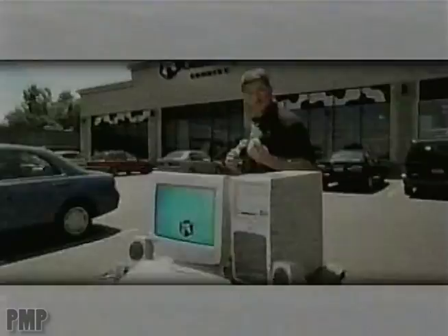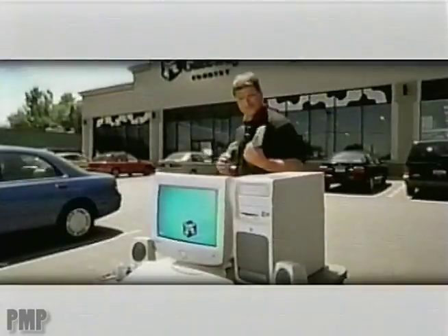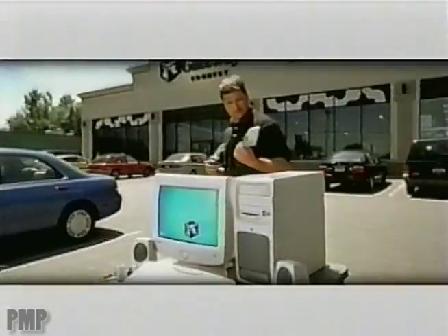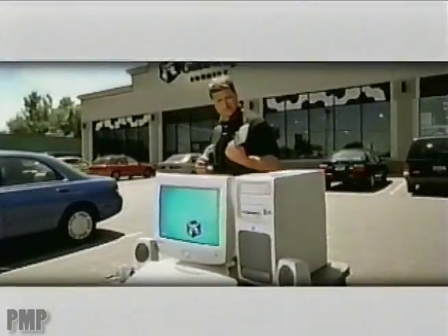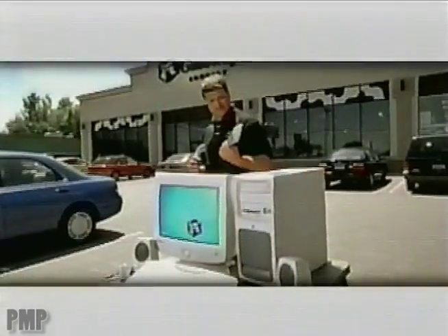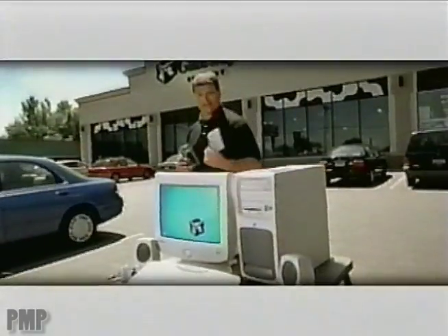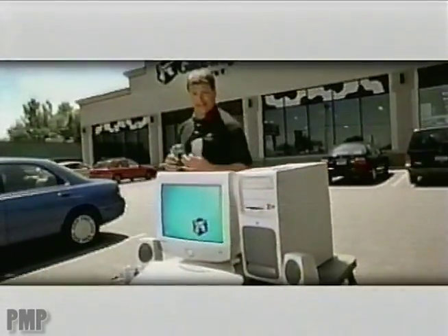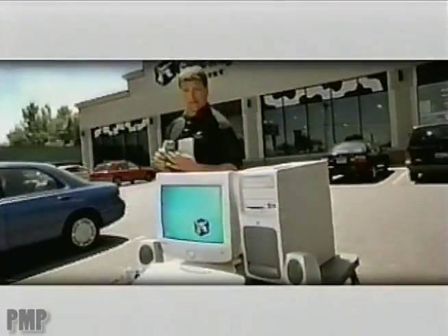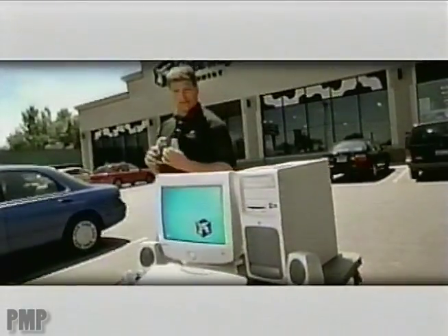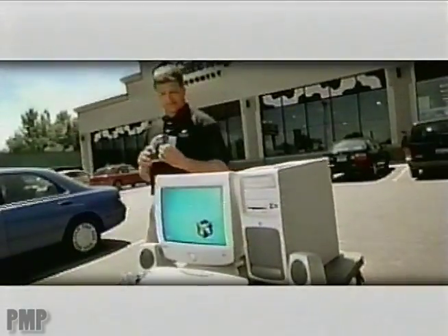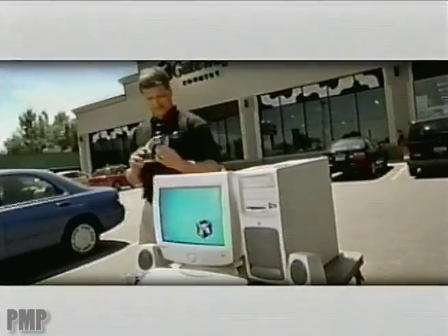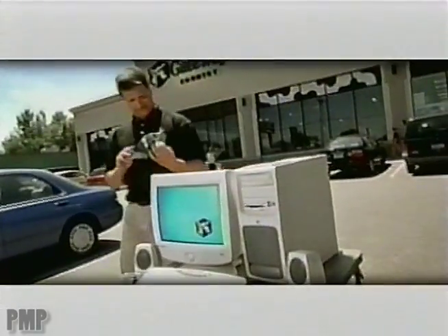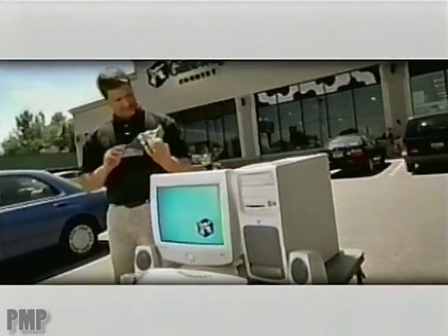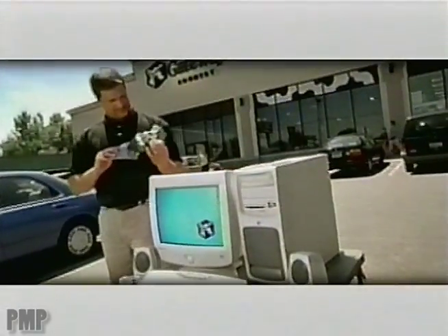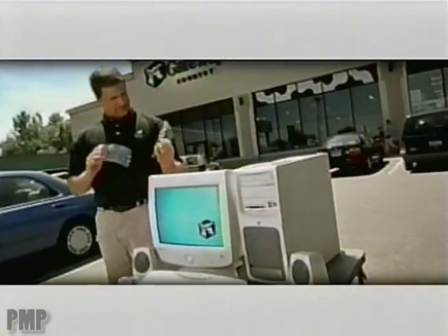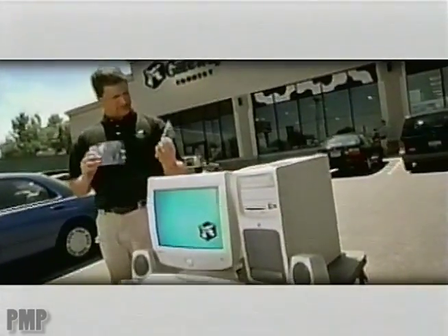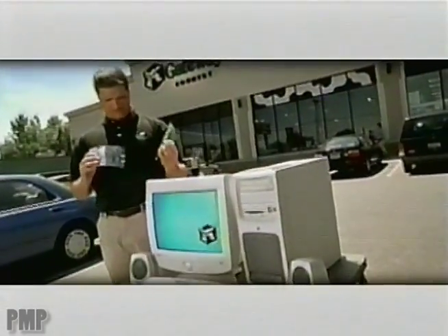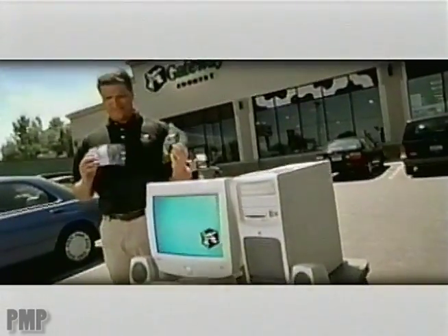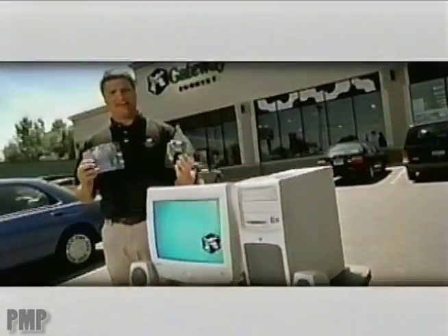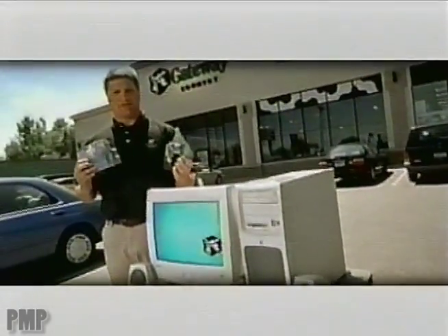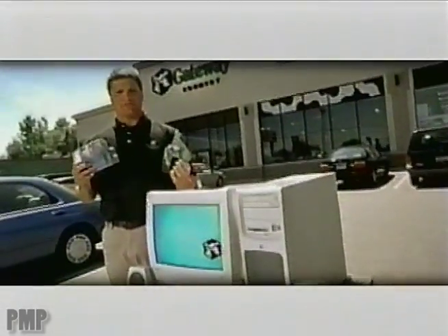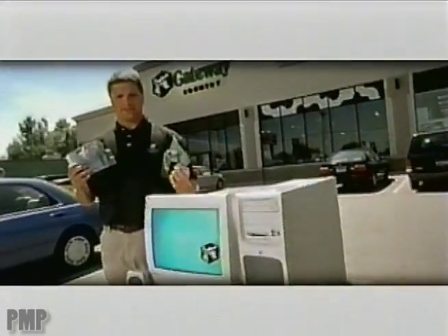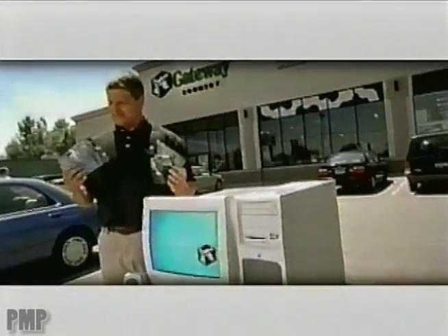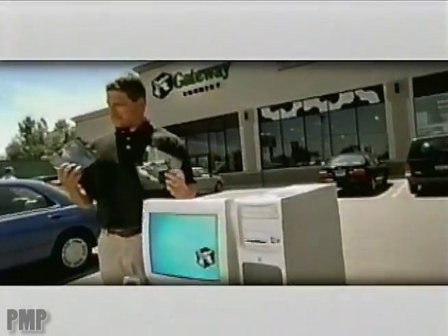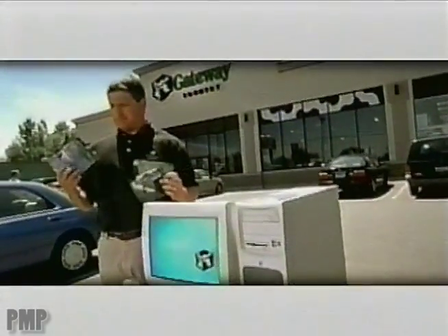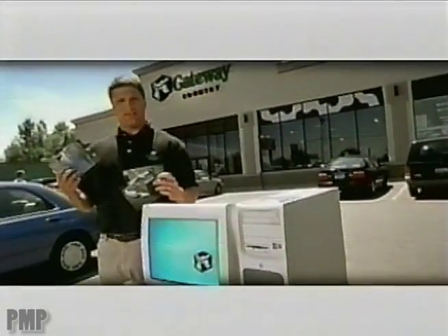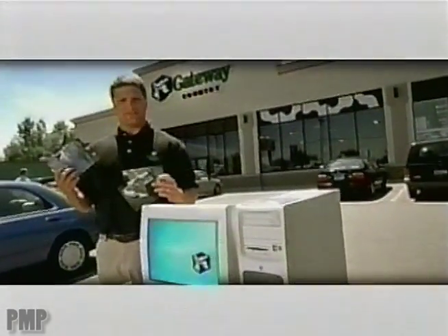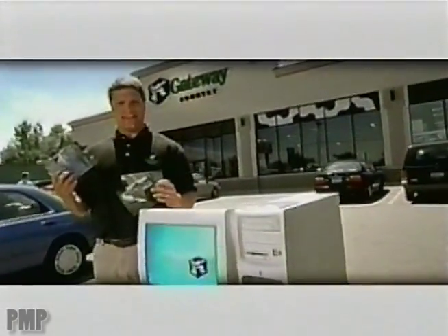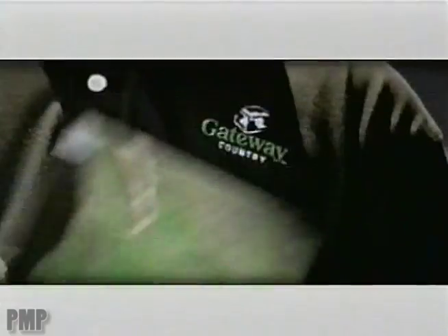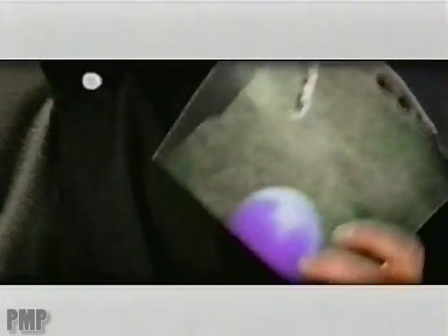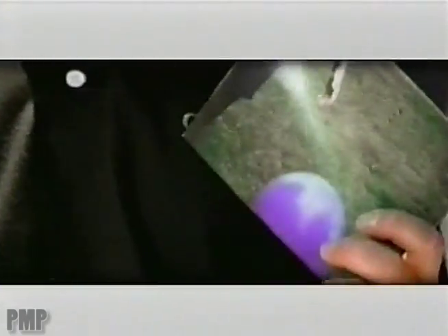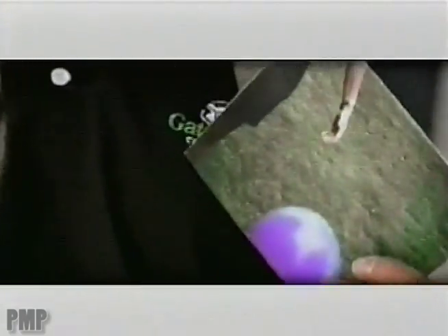We sure hope to see you at the Gateway Country Store, especially if you take crummy pictures like my brother Stan. Look.